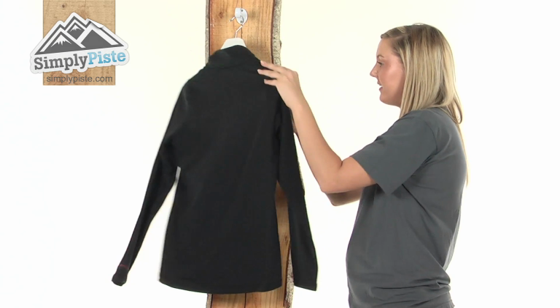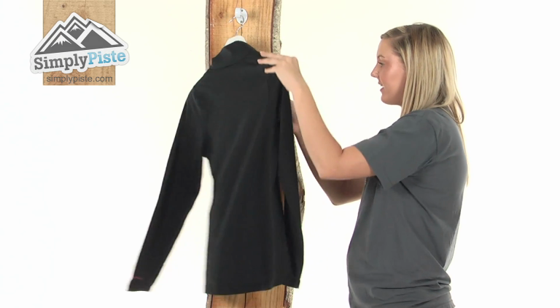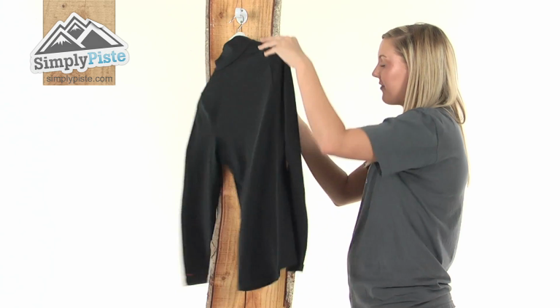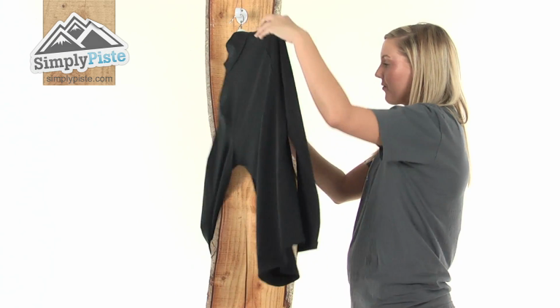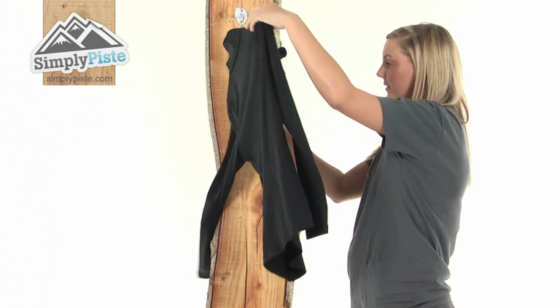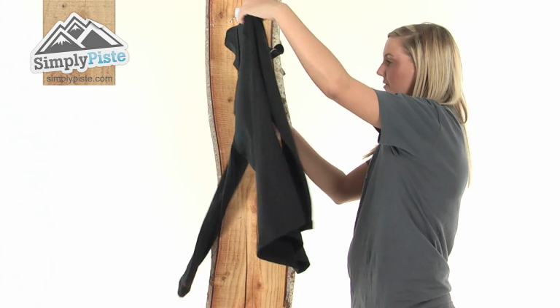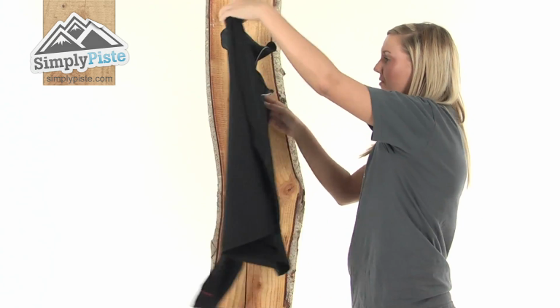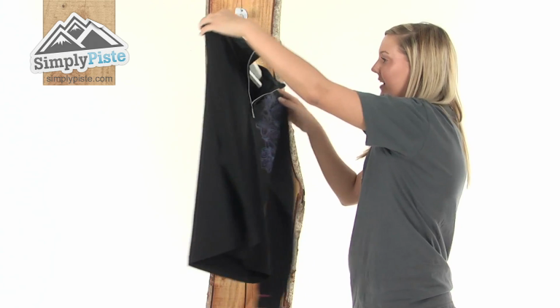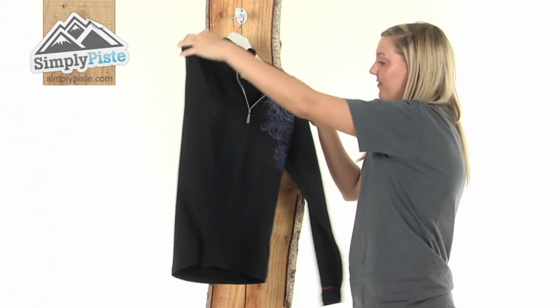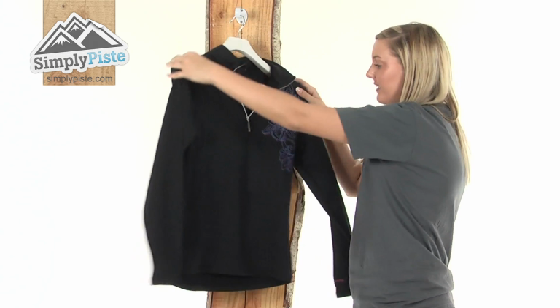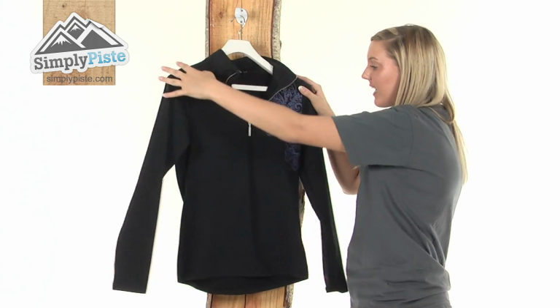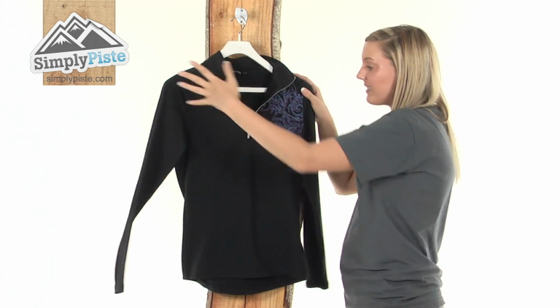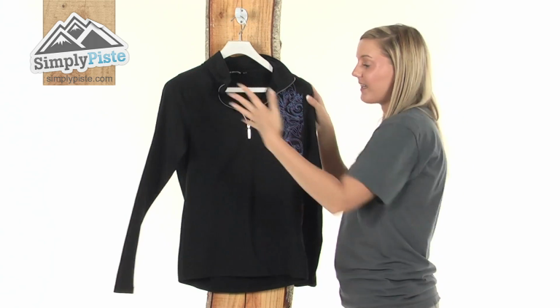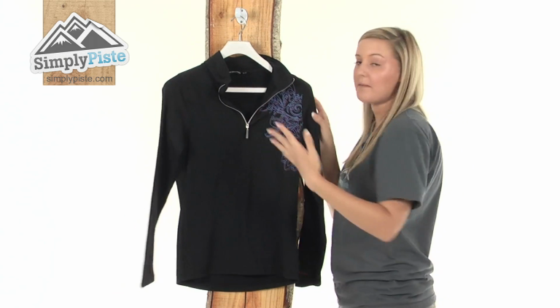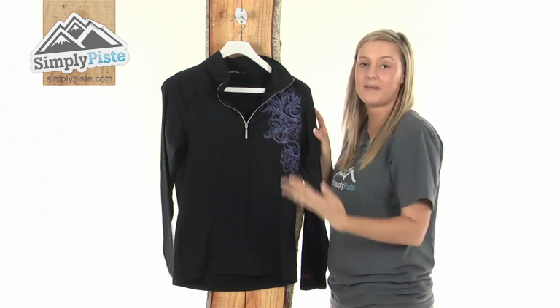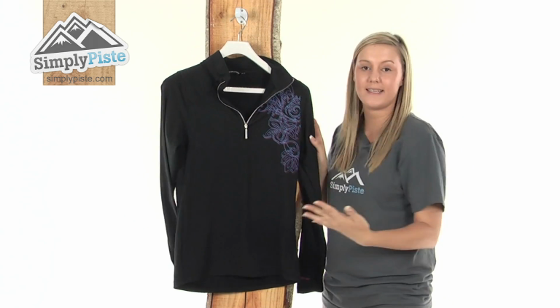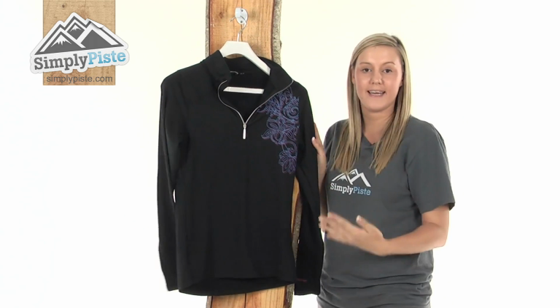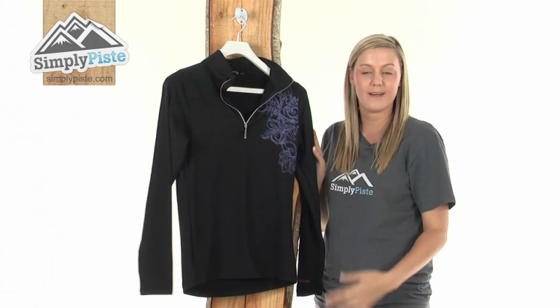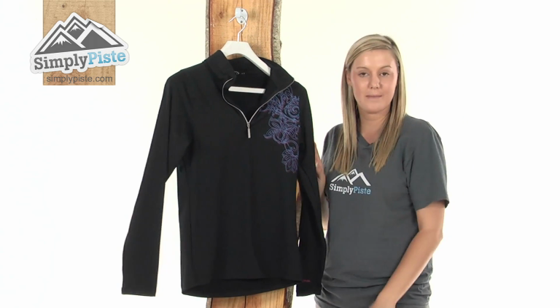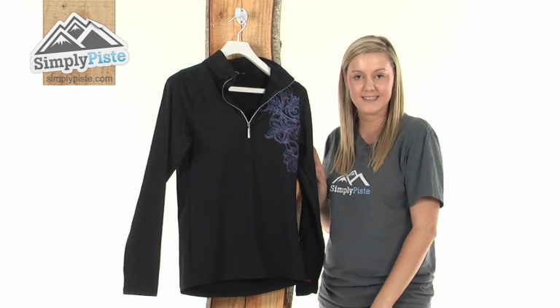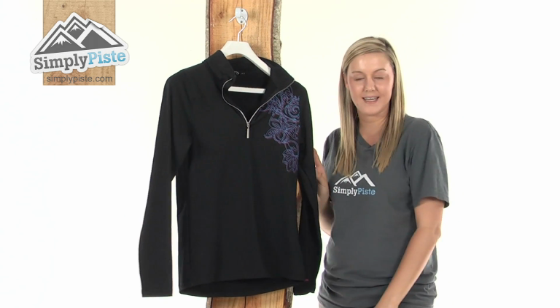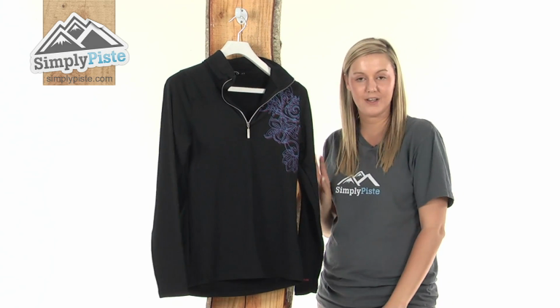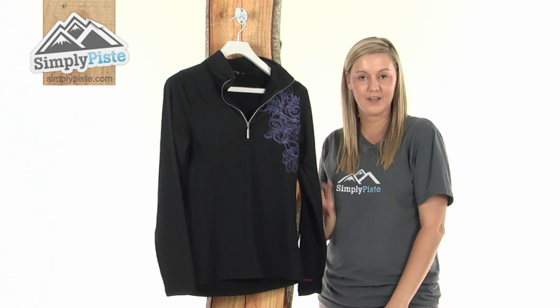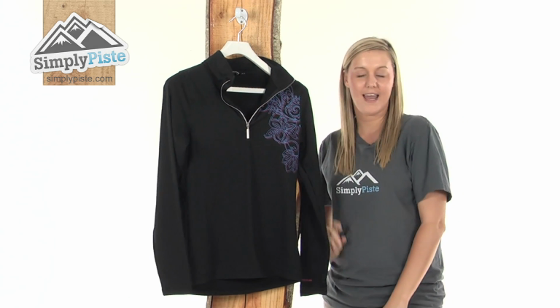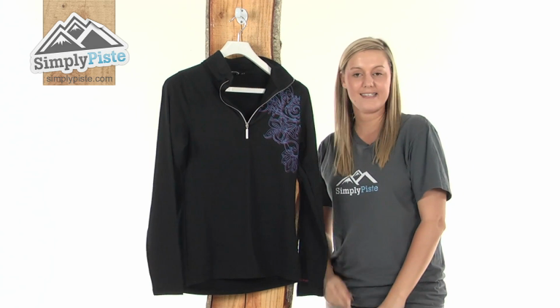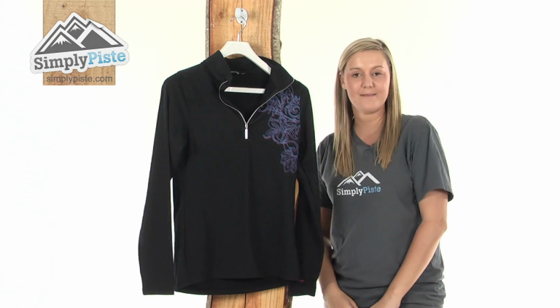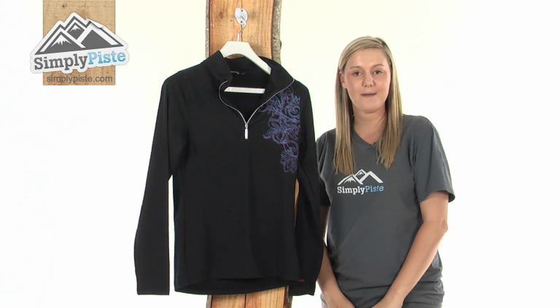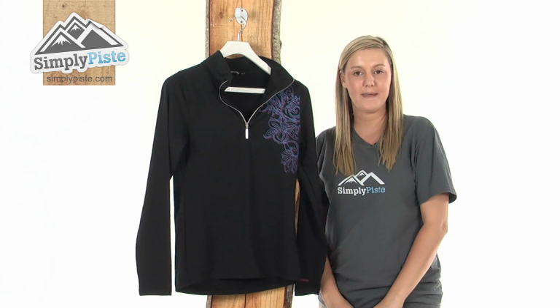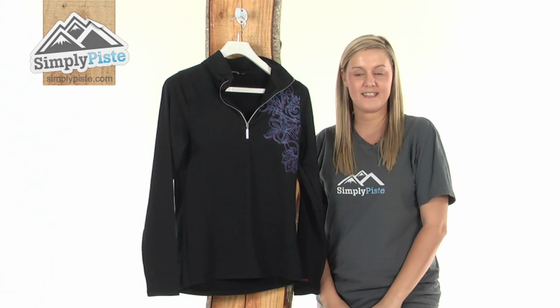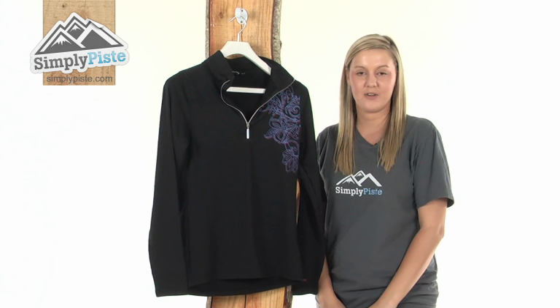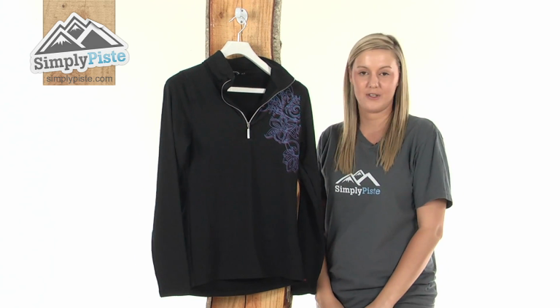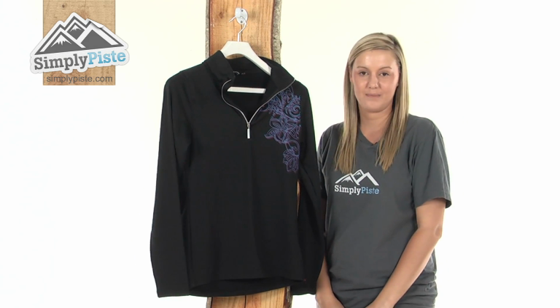So overall it's a really fantastic mid-layer. Please take a look at SimplyPeace.com.